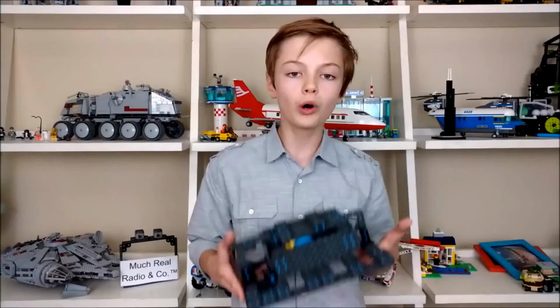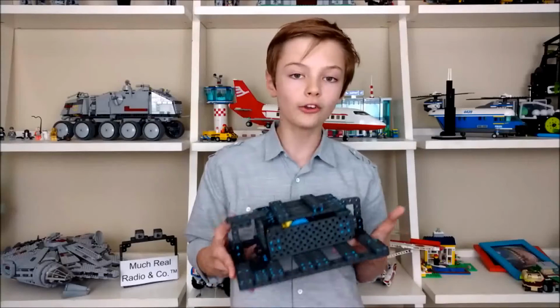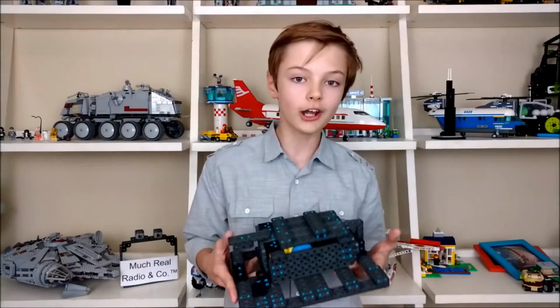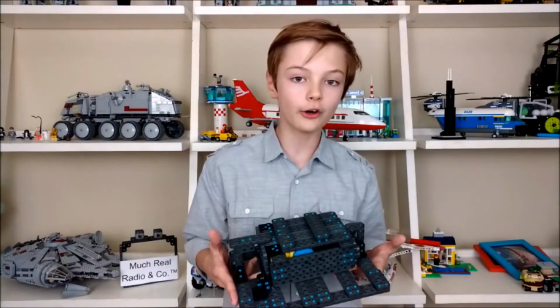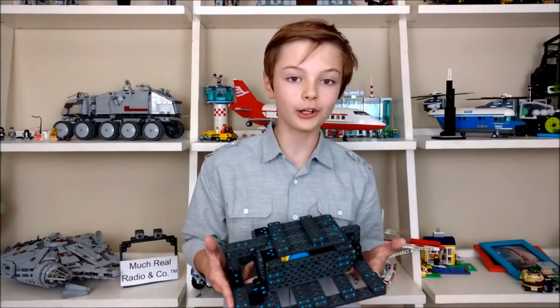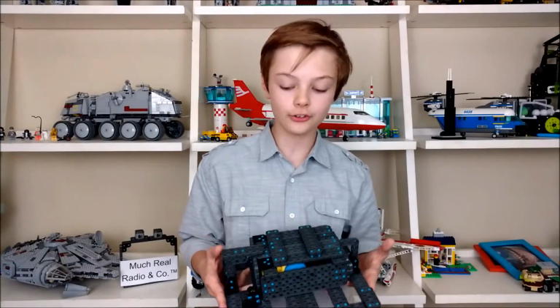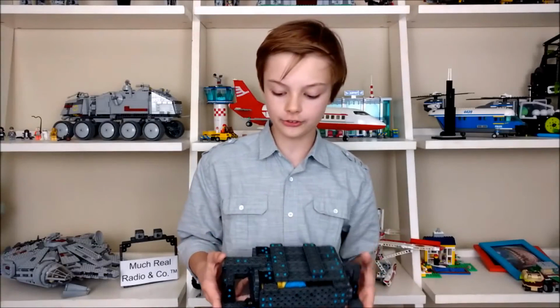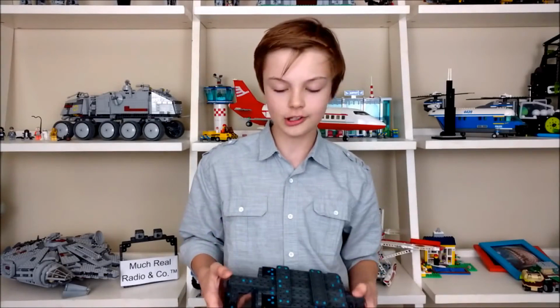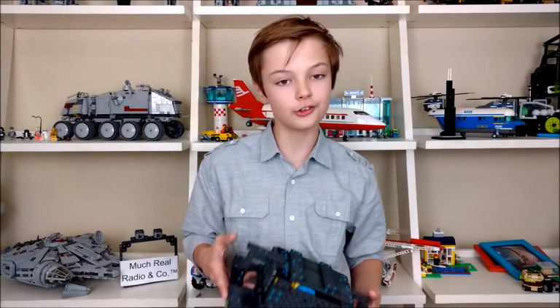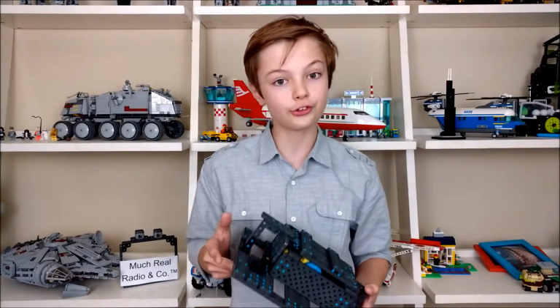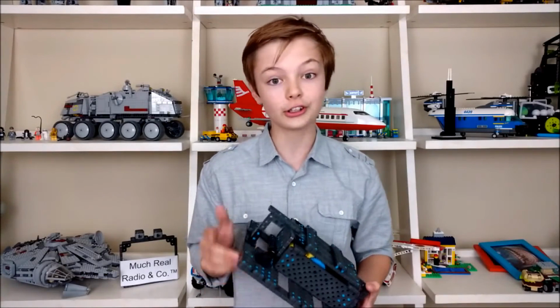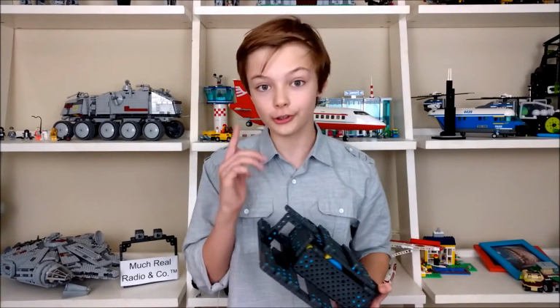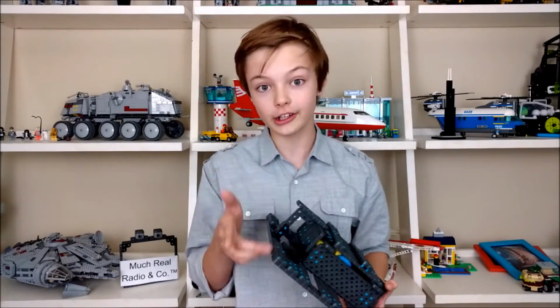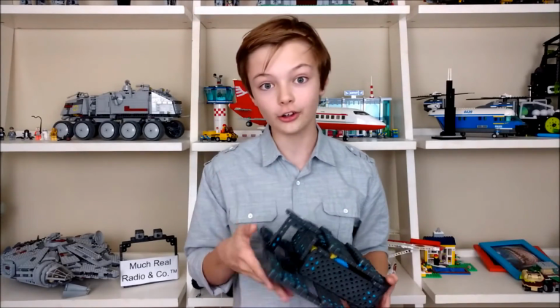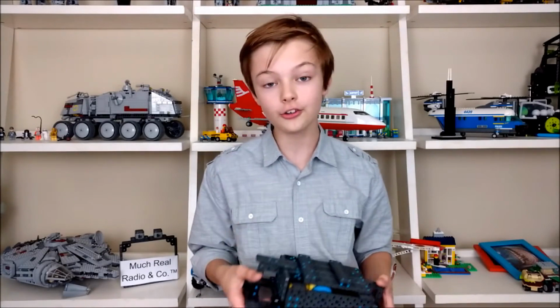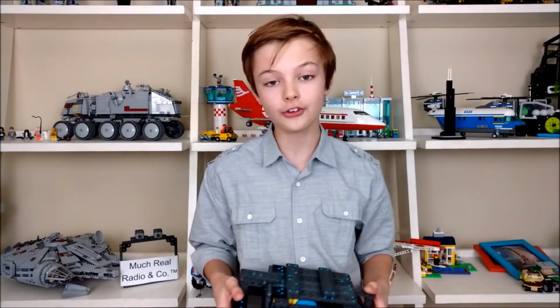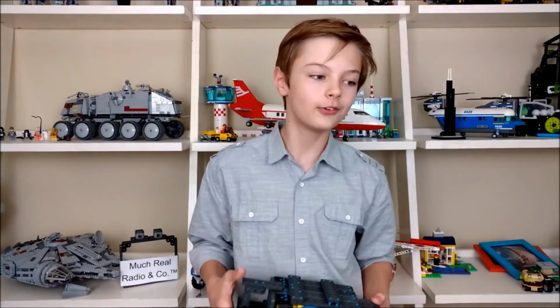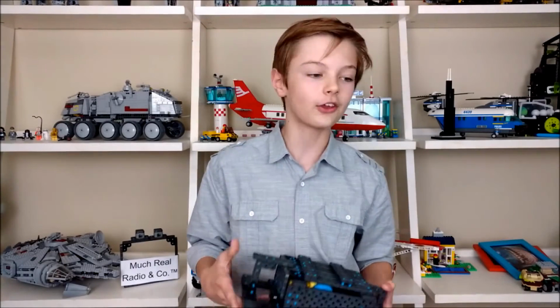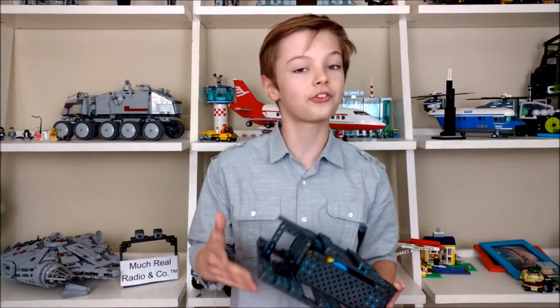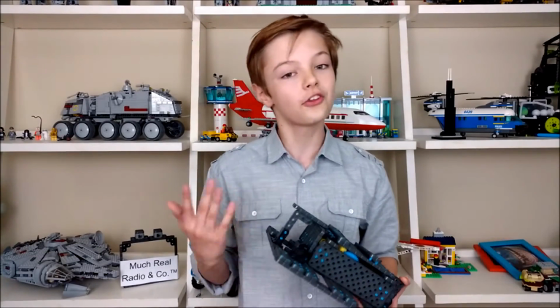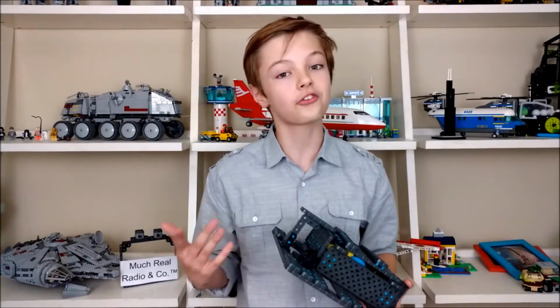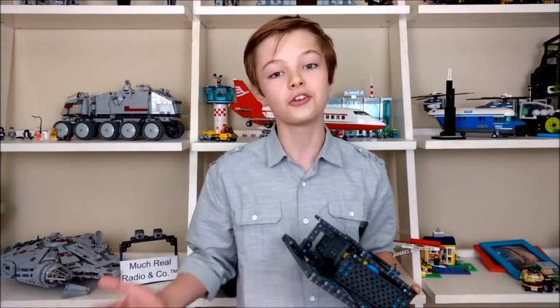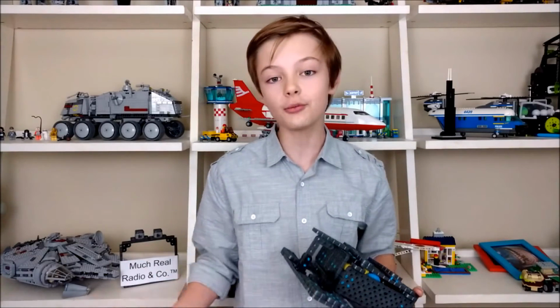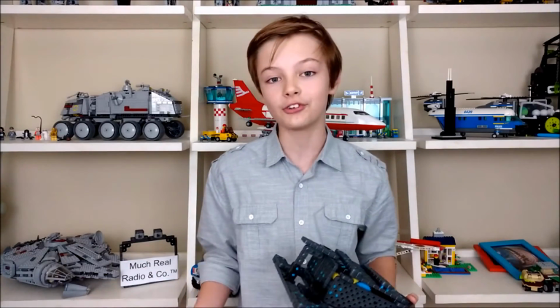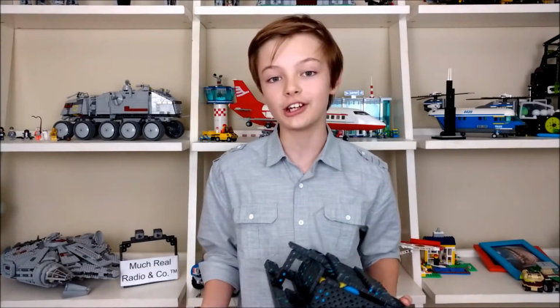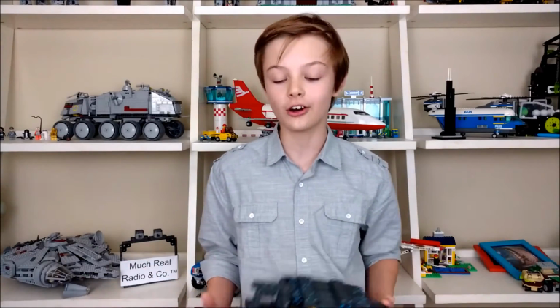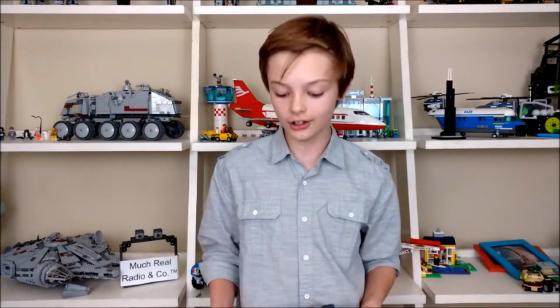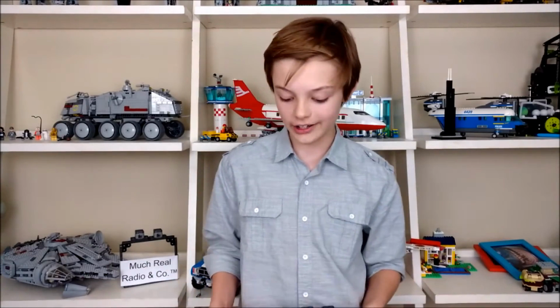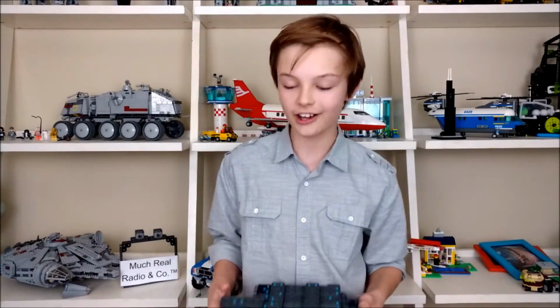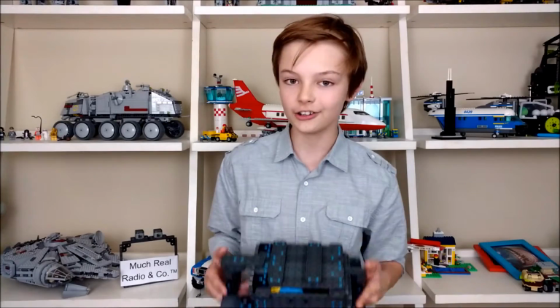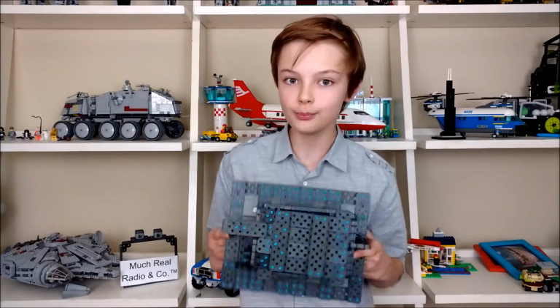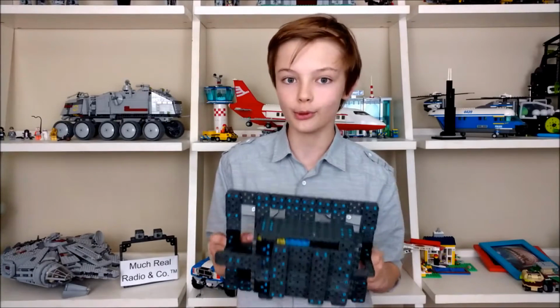Want to learn how it works? Interested in creating yours? Because this is the double video on how to do both.